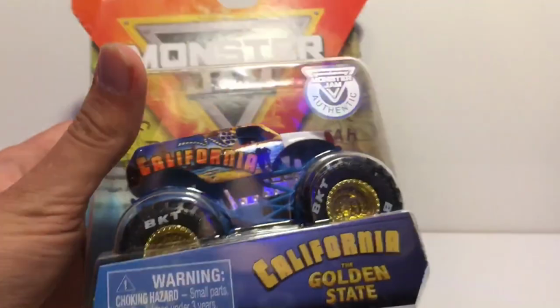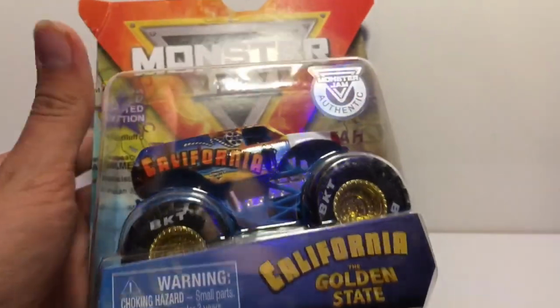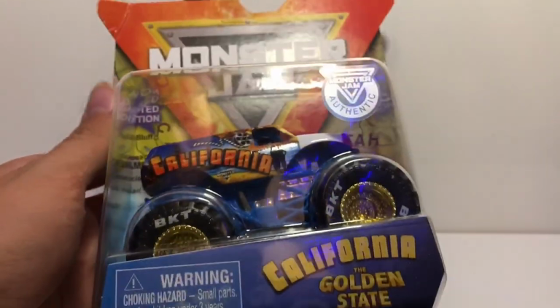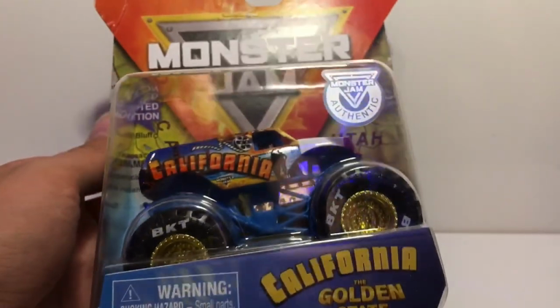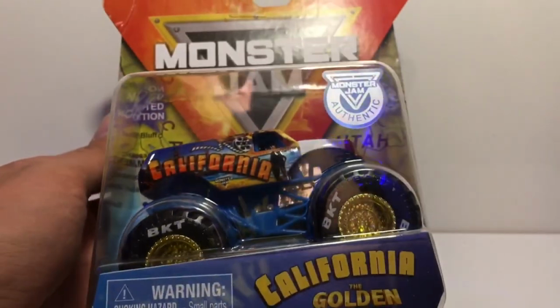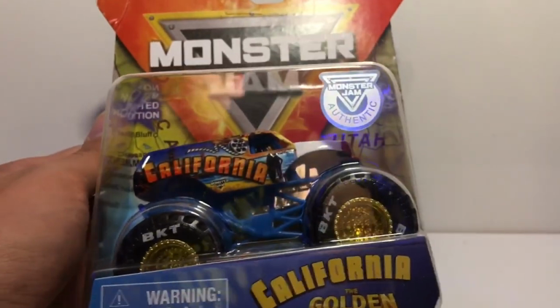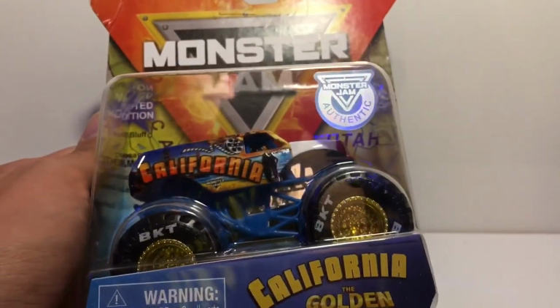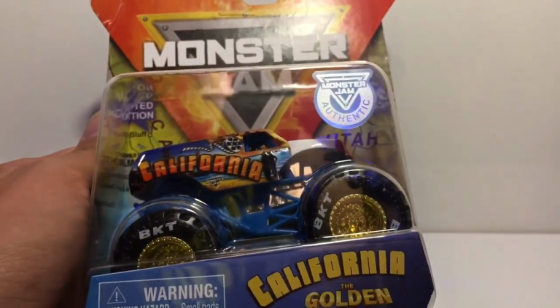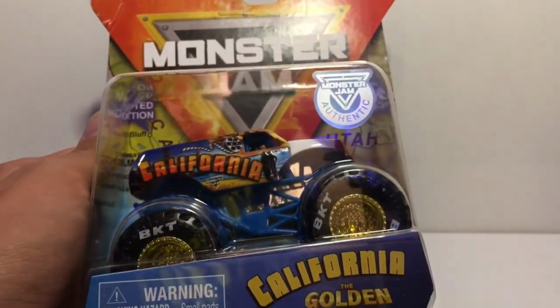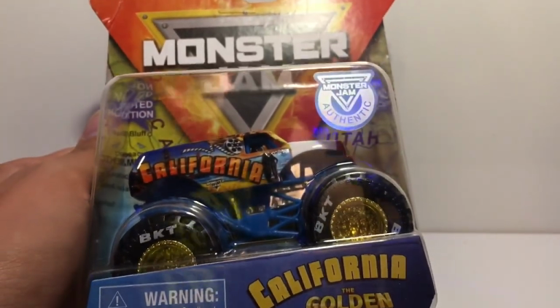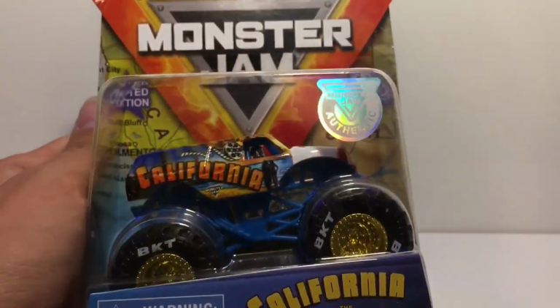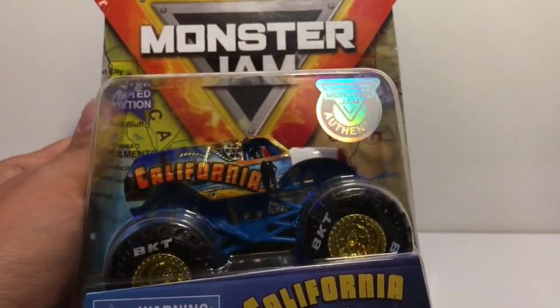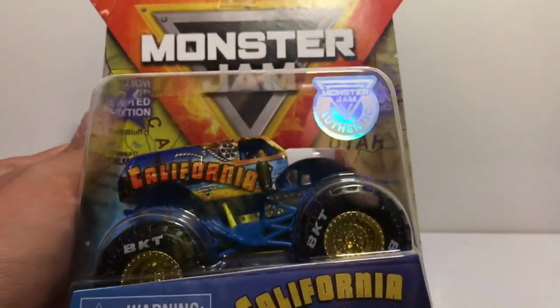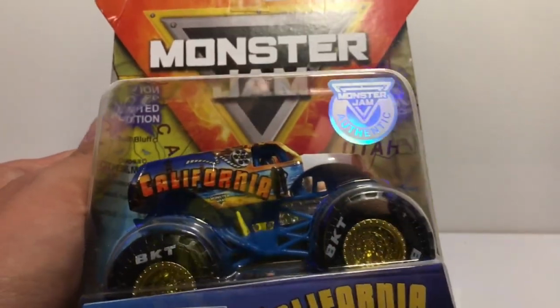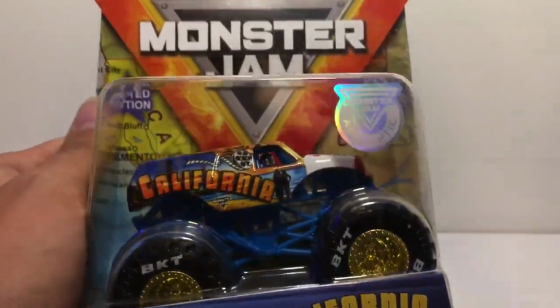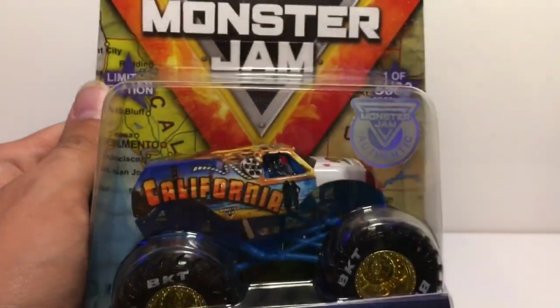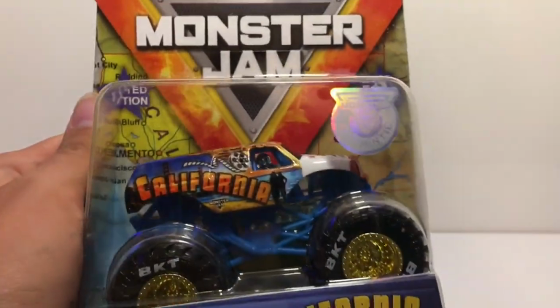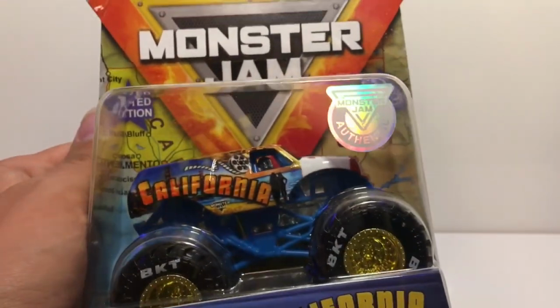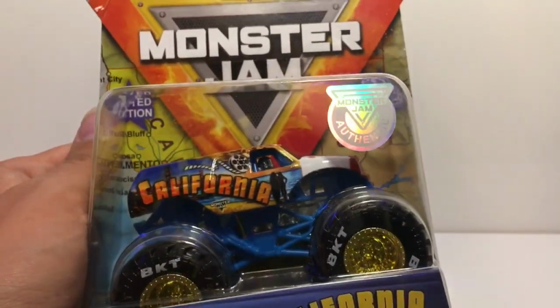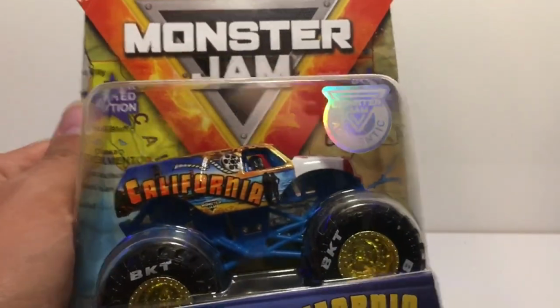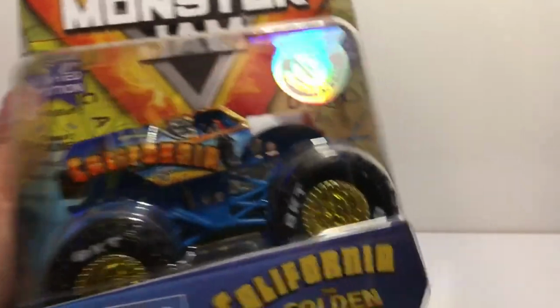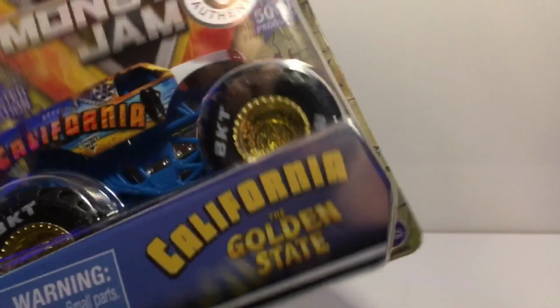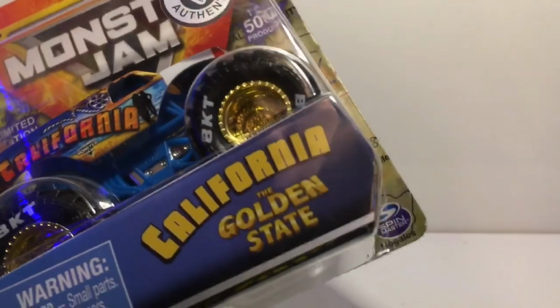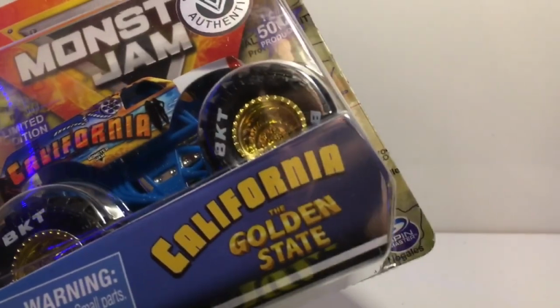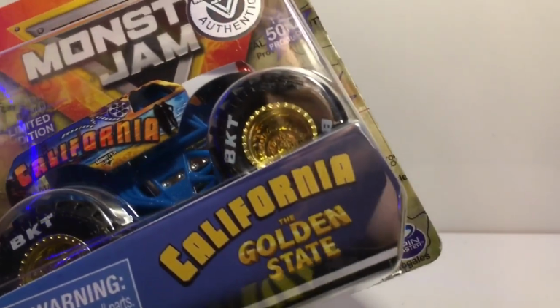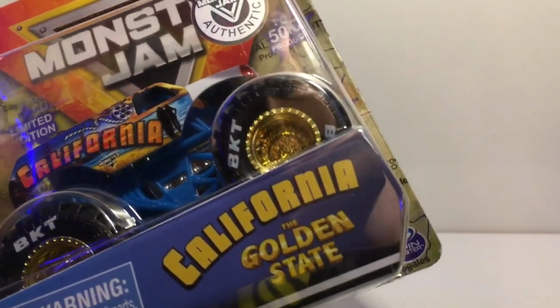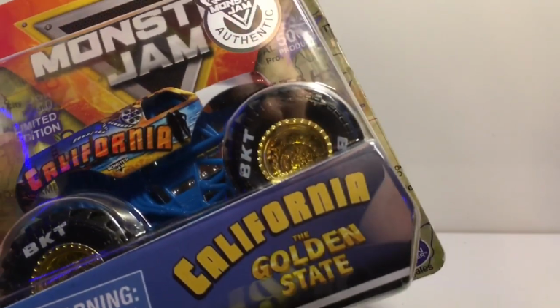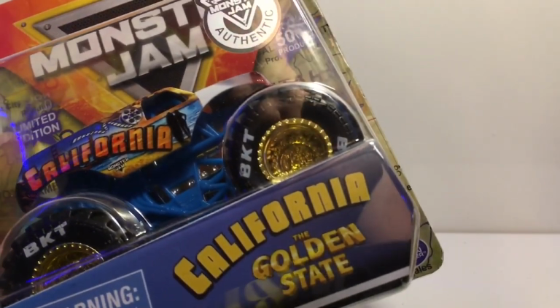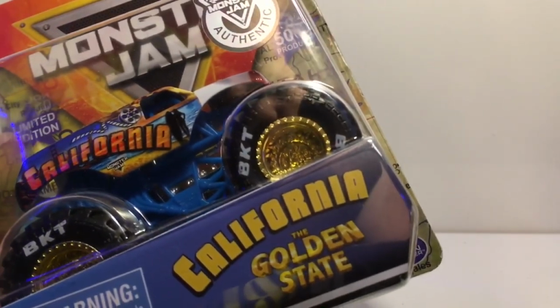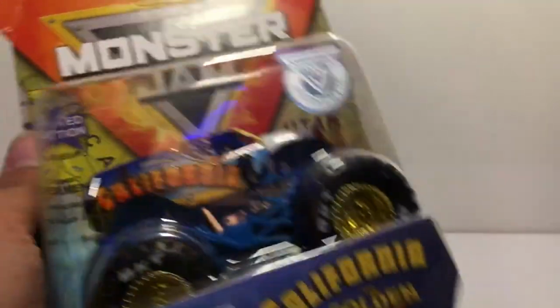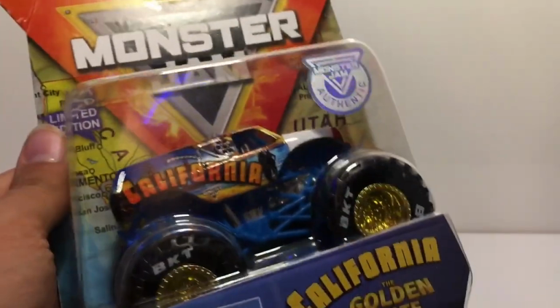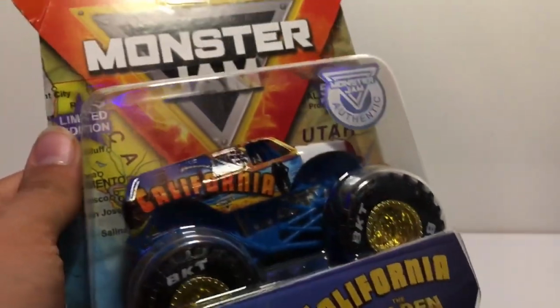On the back it says 'The Sunshine State.' Orange rims with painted BKT tires. I honestly did not think I was going to get these, but I took advantage of the truck still being on the superstore a year and a half later. I love the wheels on this — they're like gold.